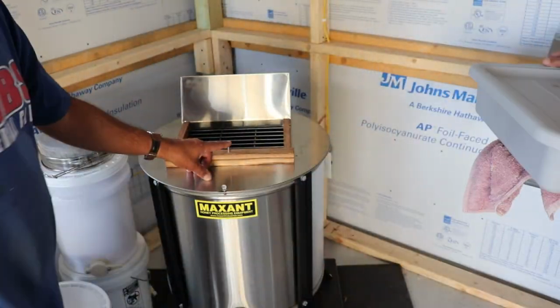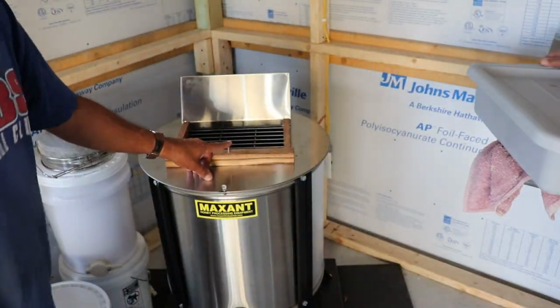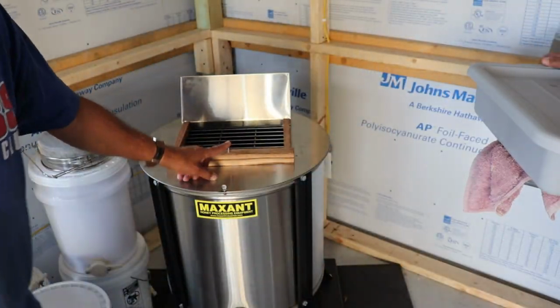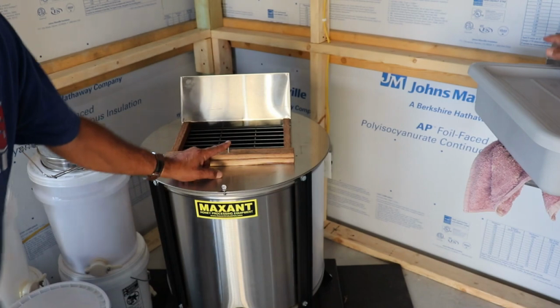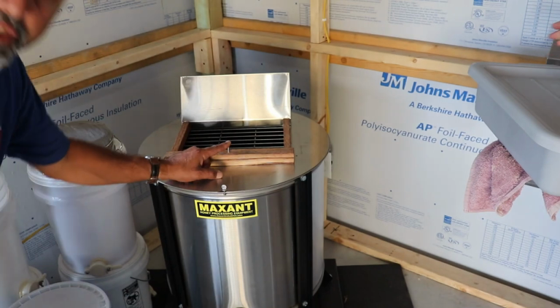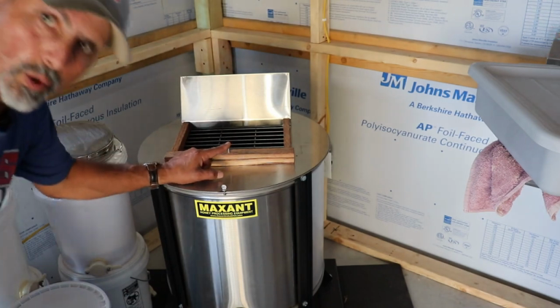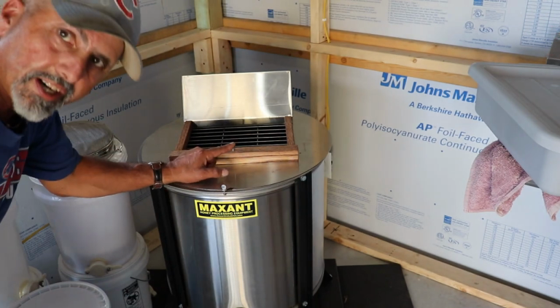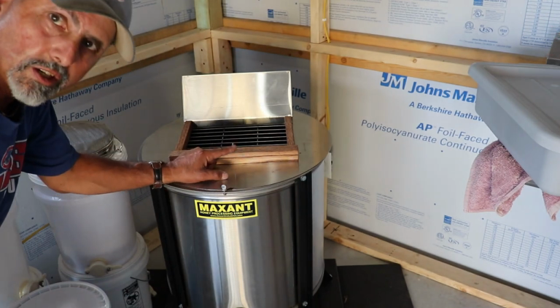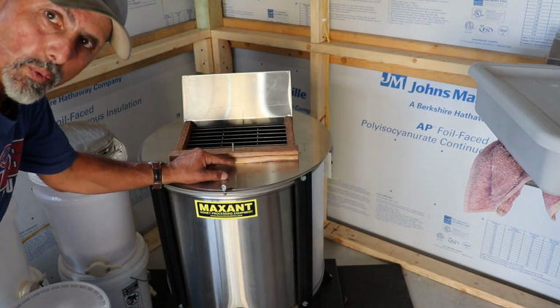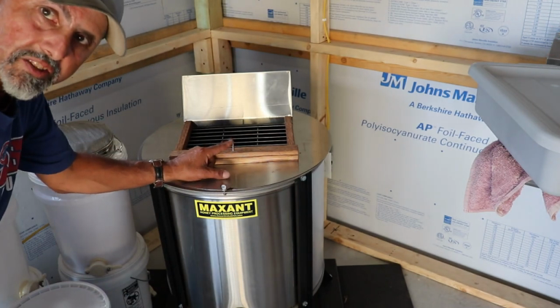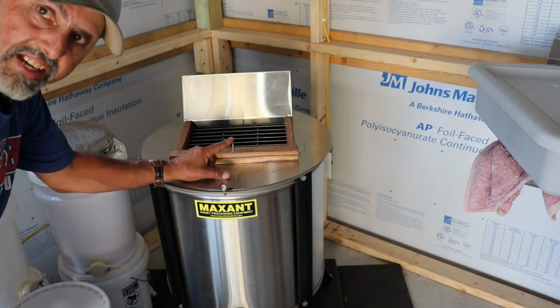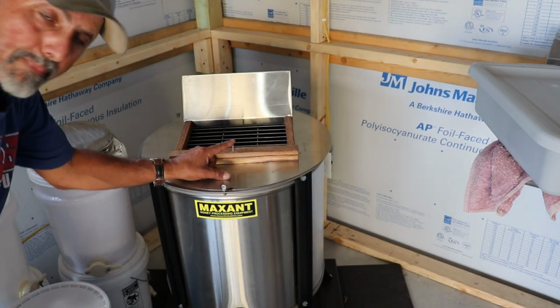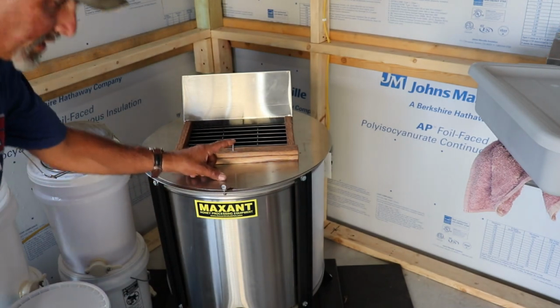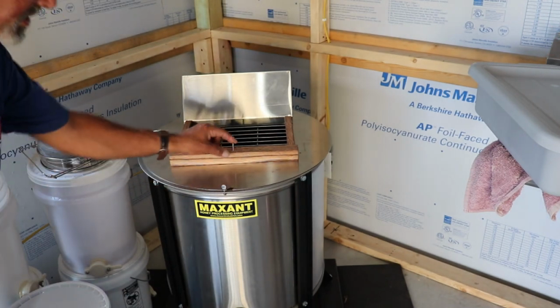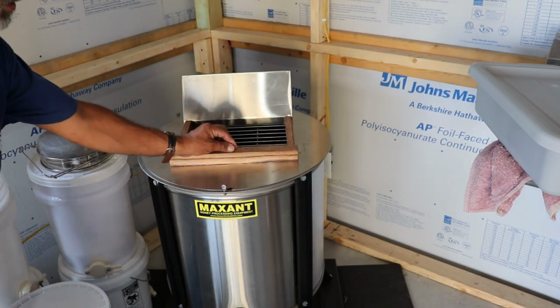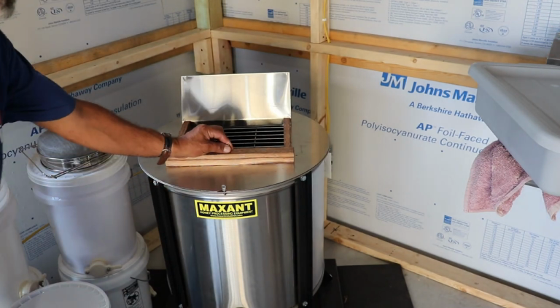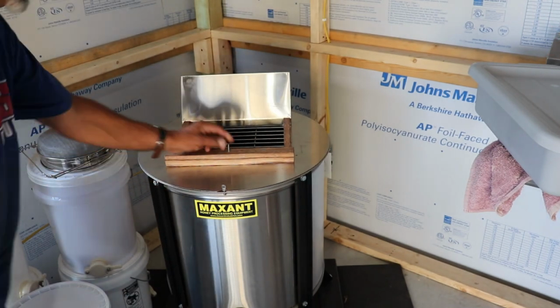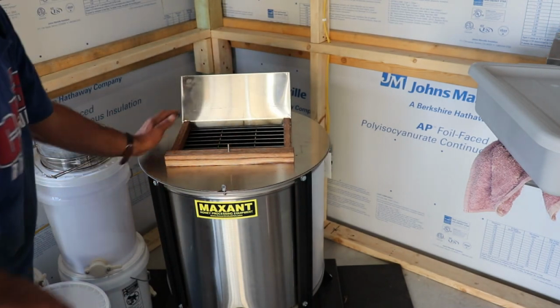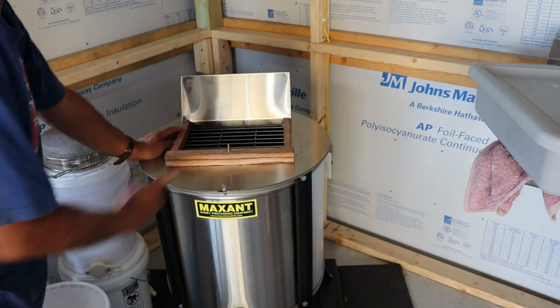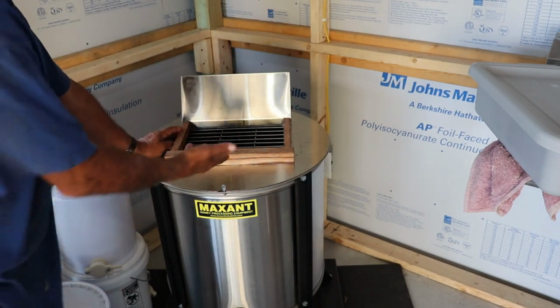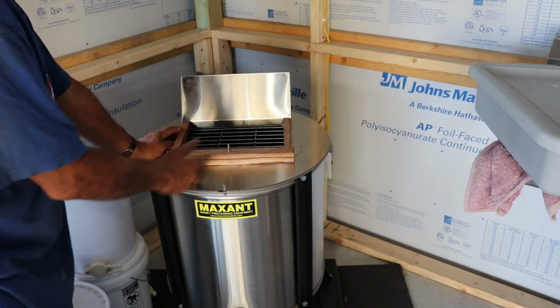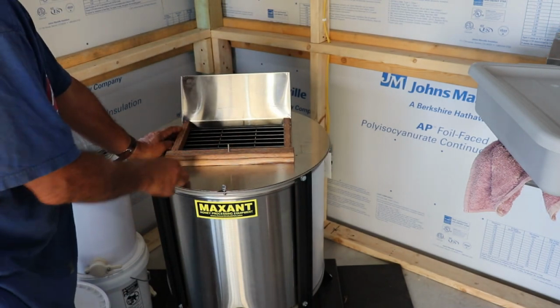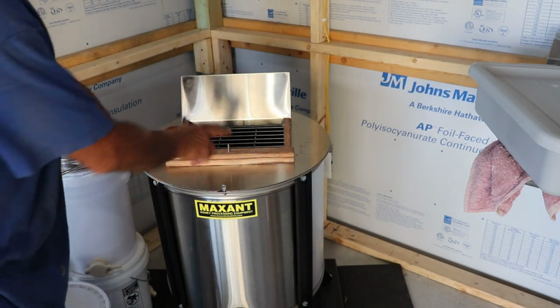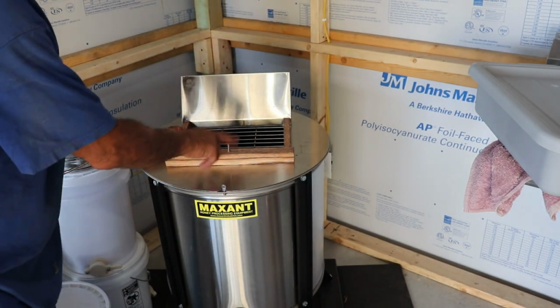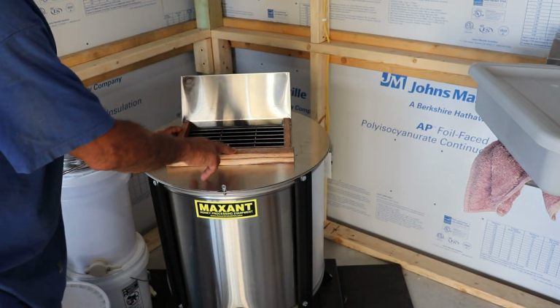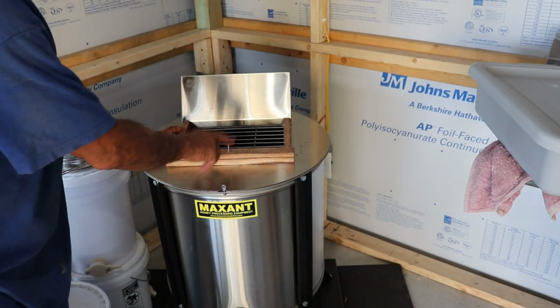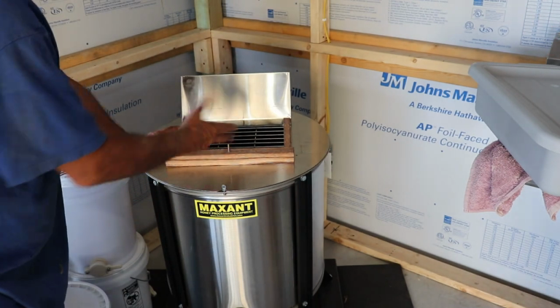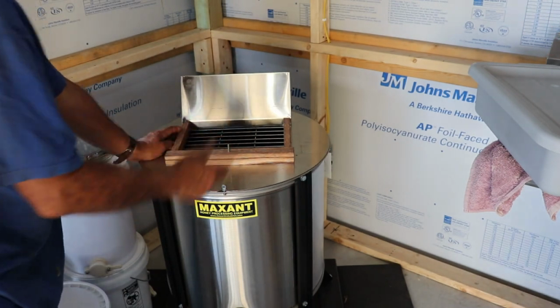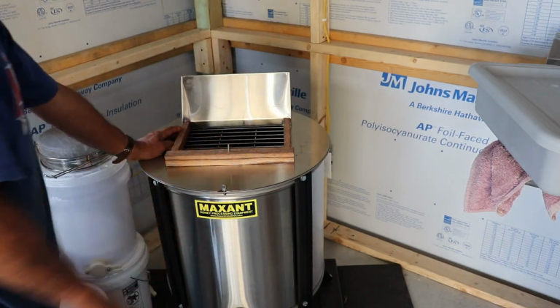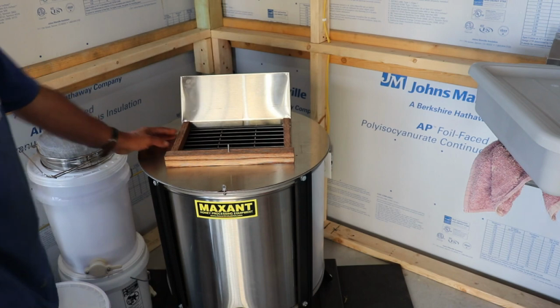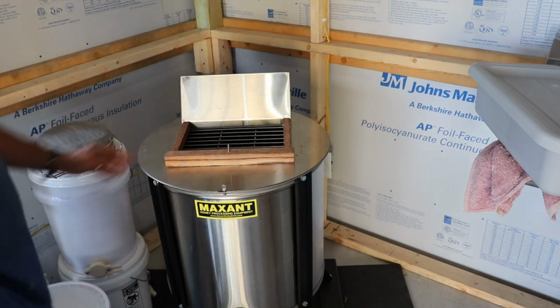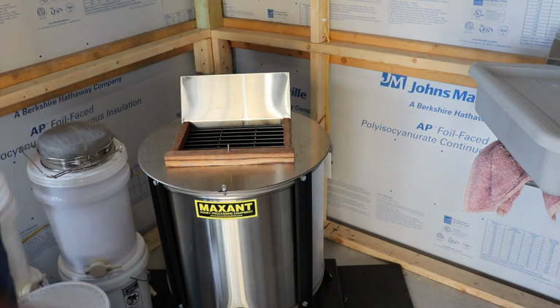This even comes with a screw on here if you want to decap into this thing too, you can, which is actually nice. If you want to decap, you put it right on there and go.